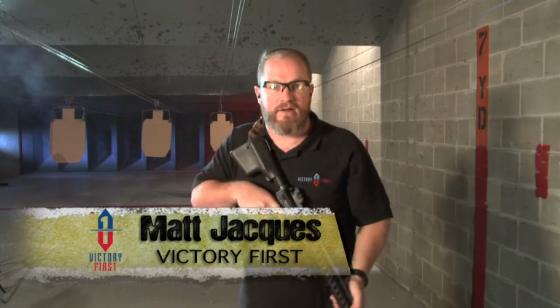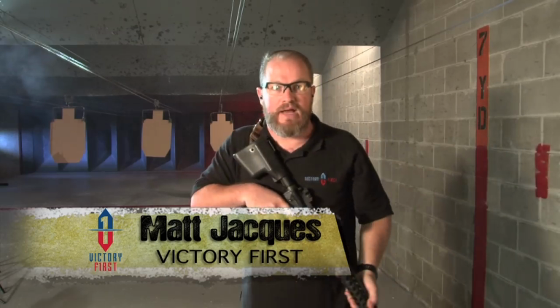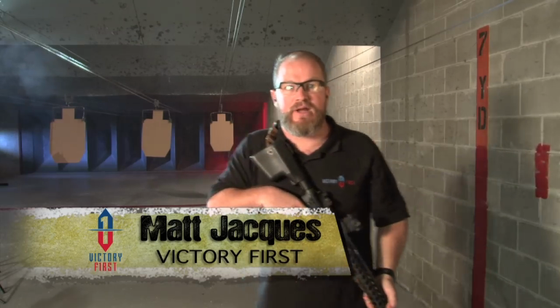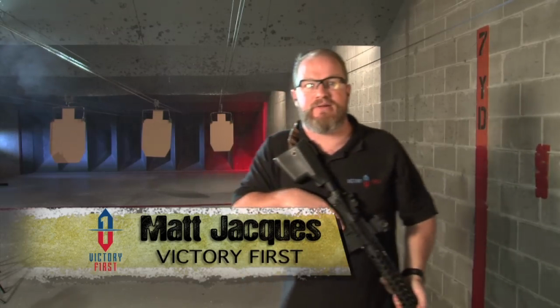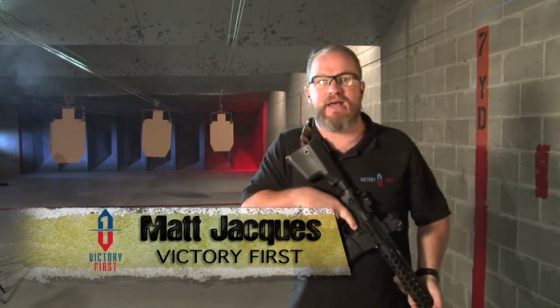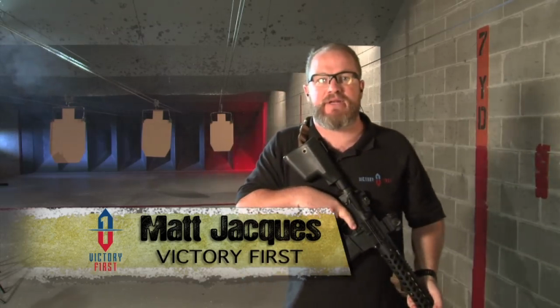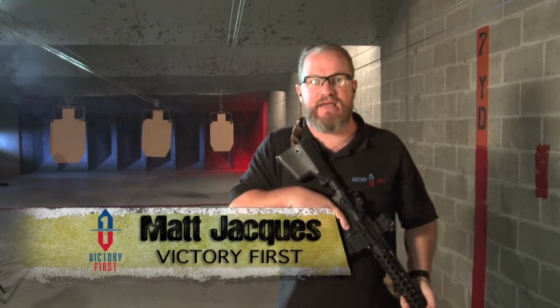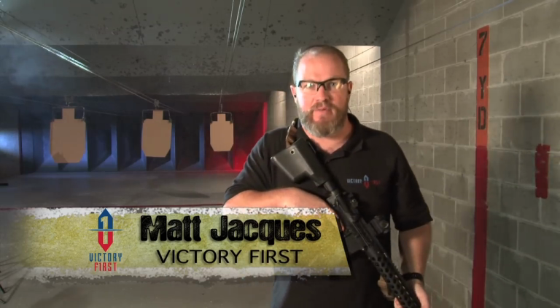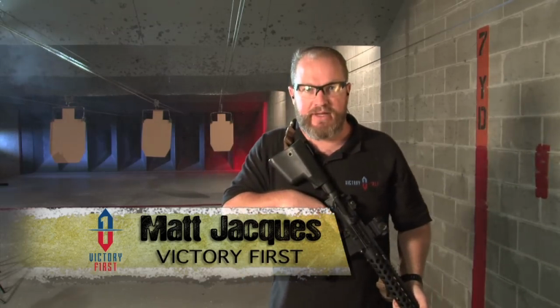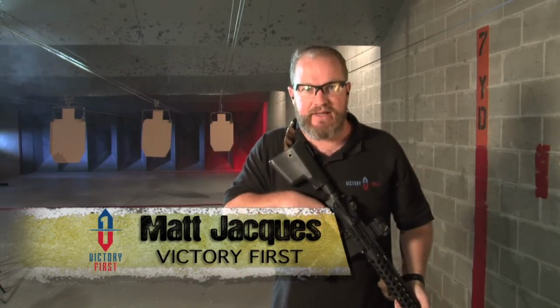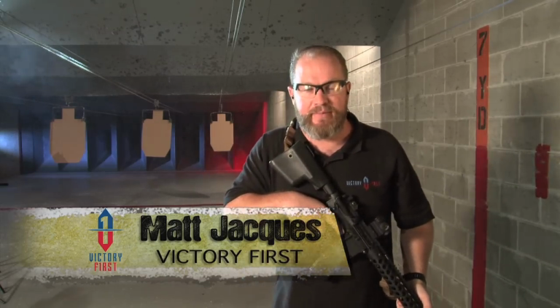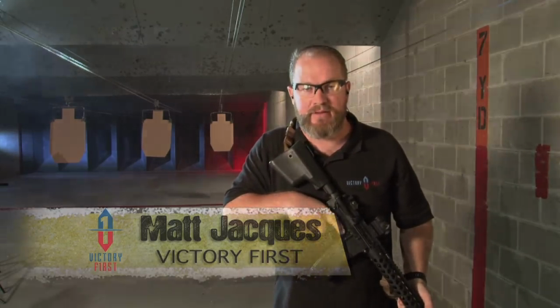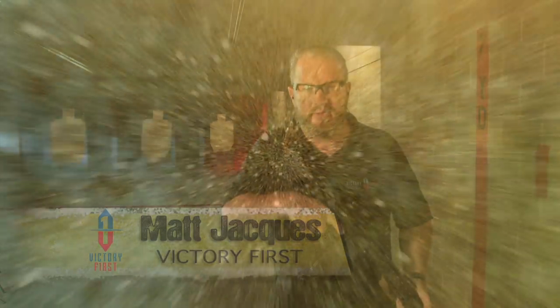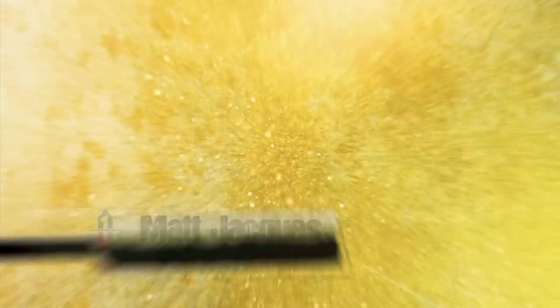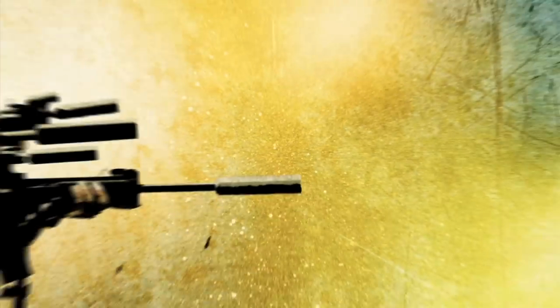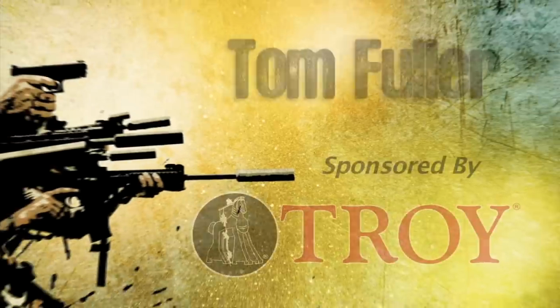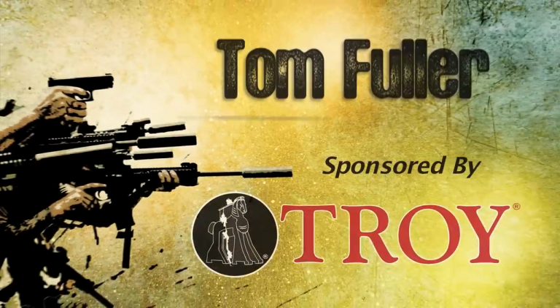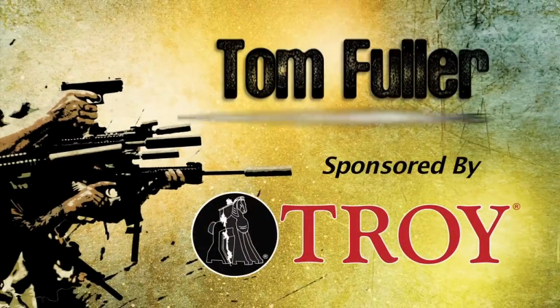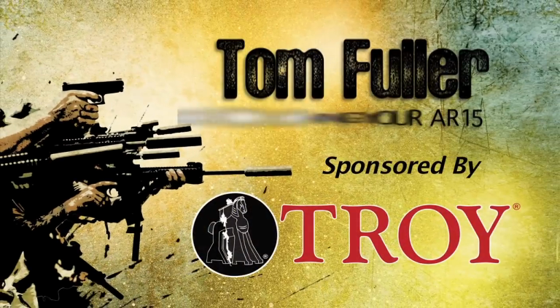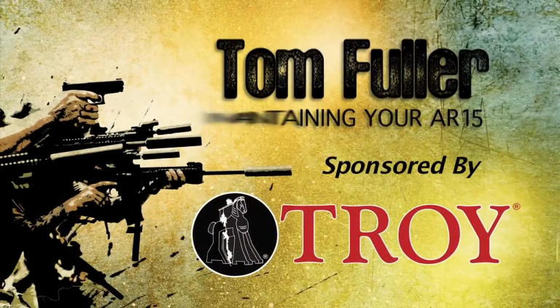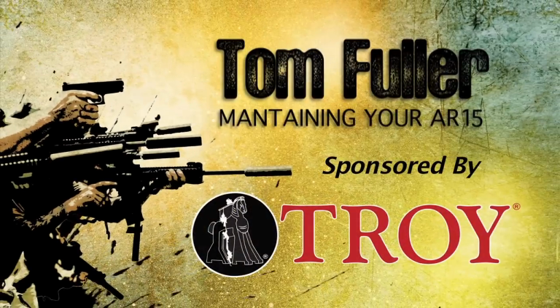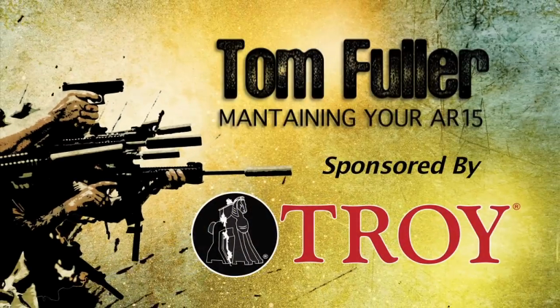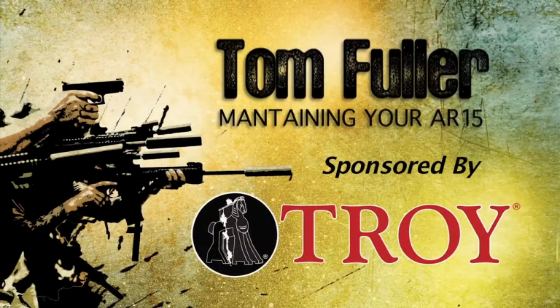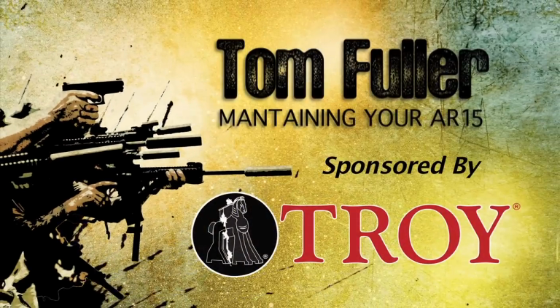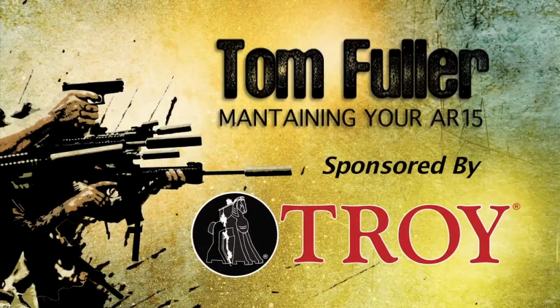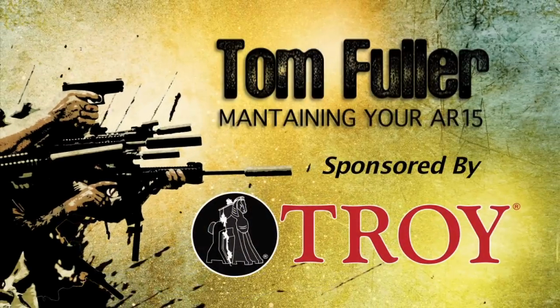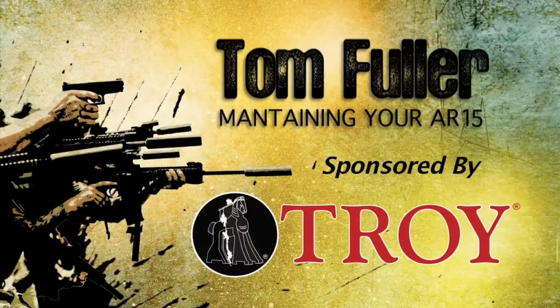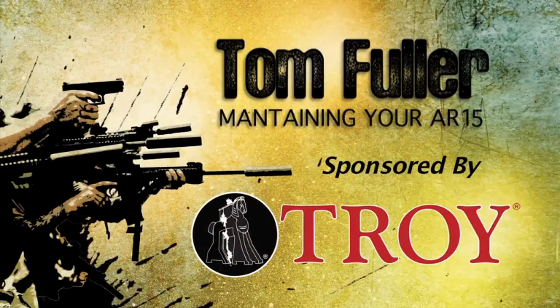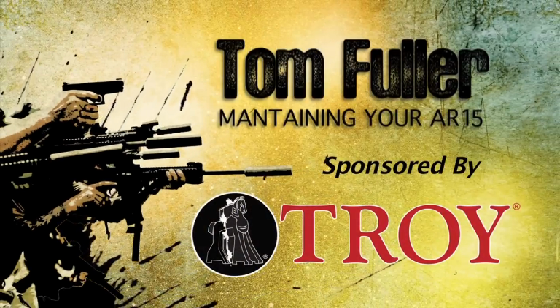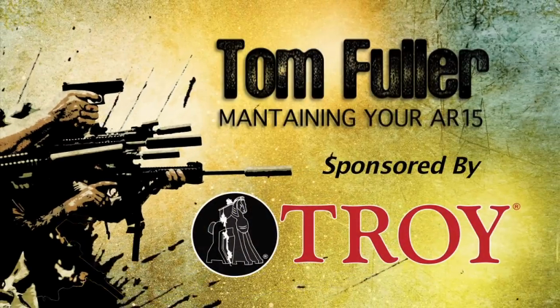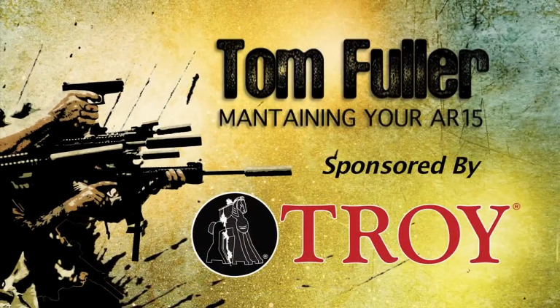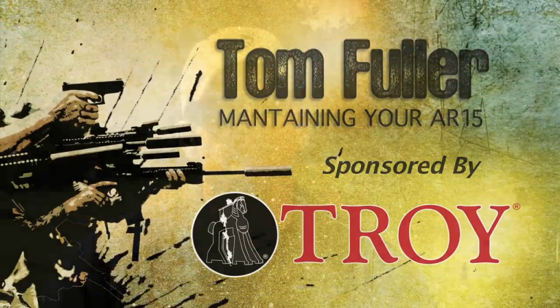Now we're going to head out to Tom and Dave from Armageddon Academy. They're going to tell you about AR maintenance — how to keep that thing up and running. Take it away, fellas.